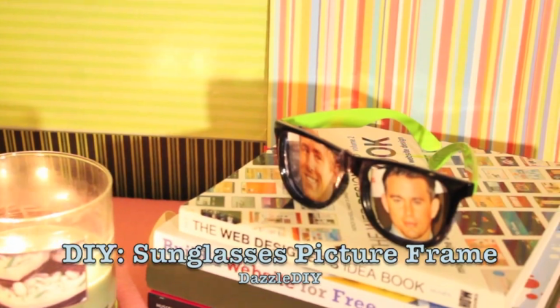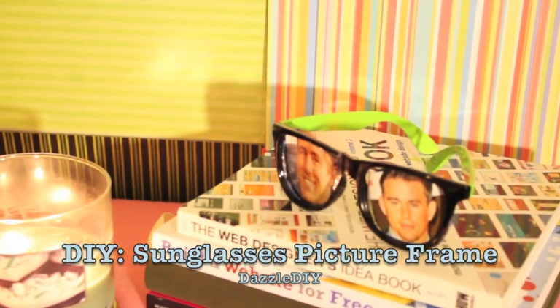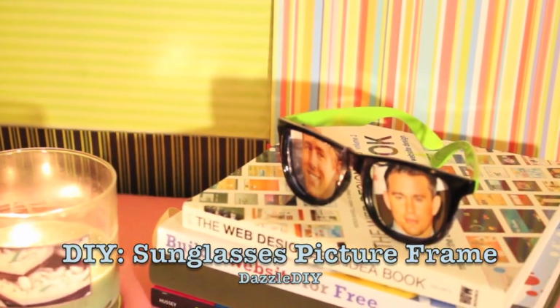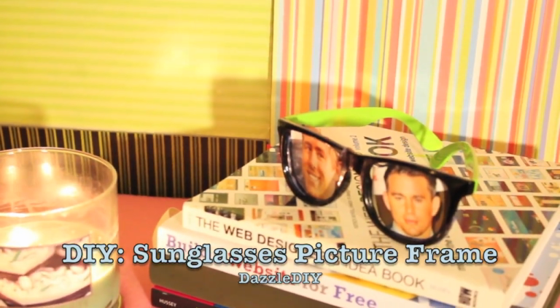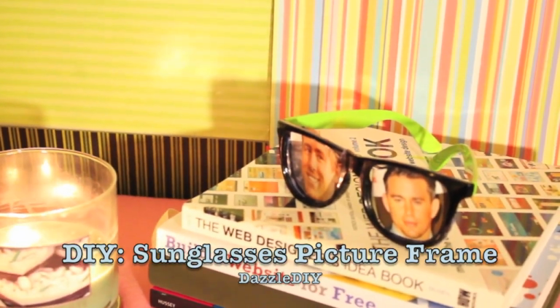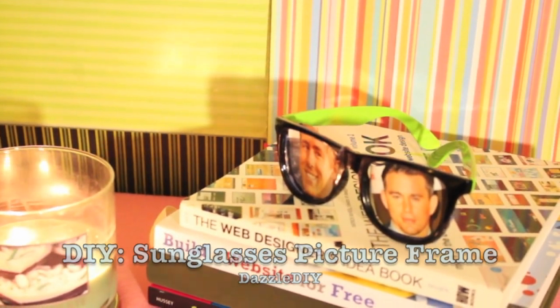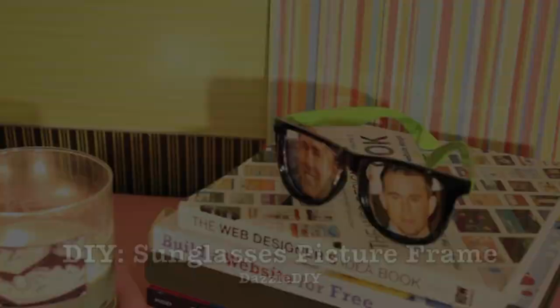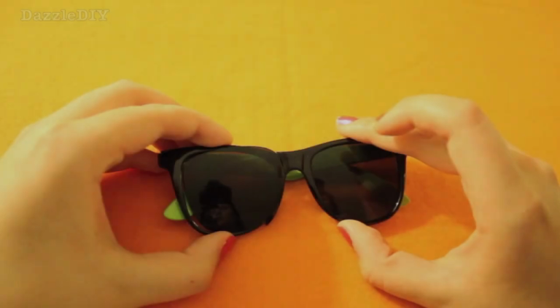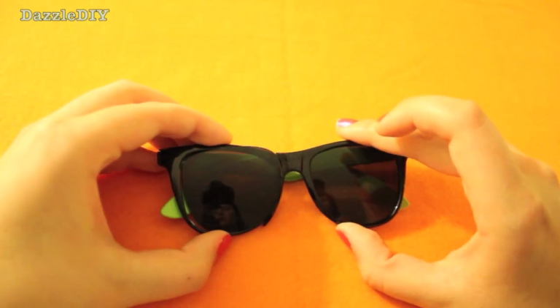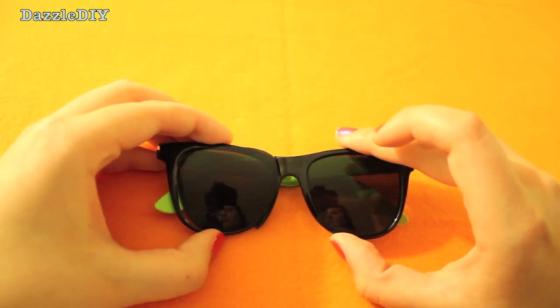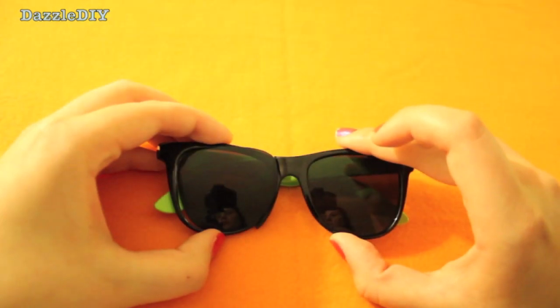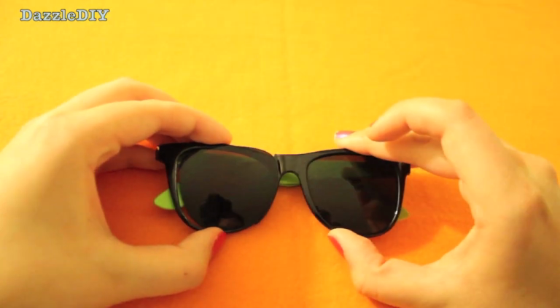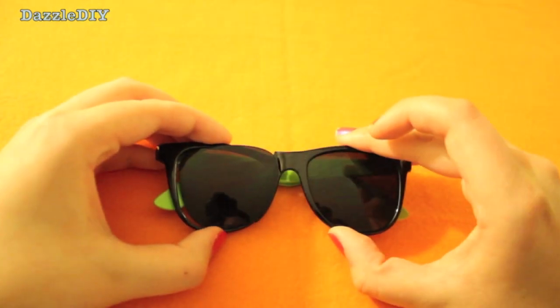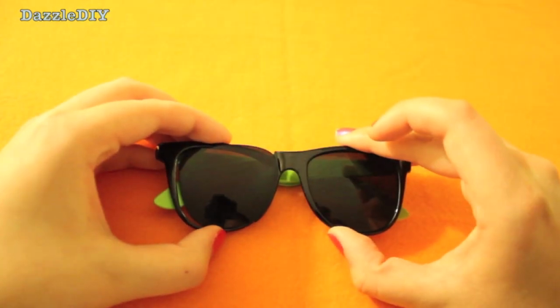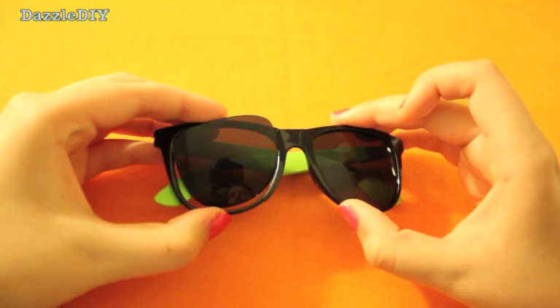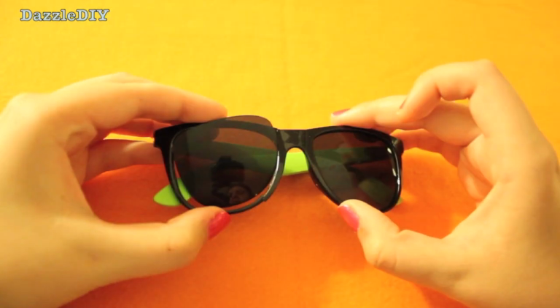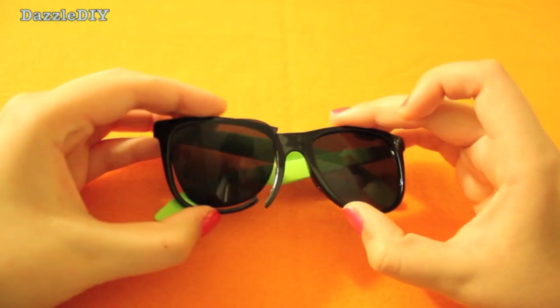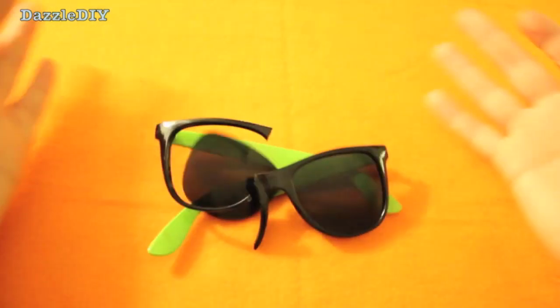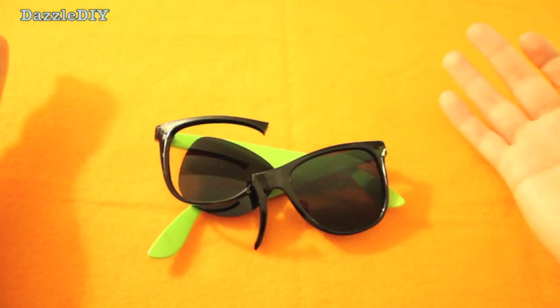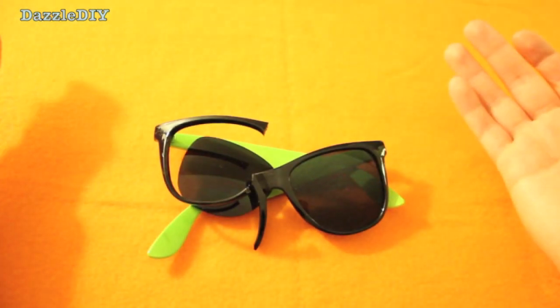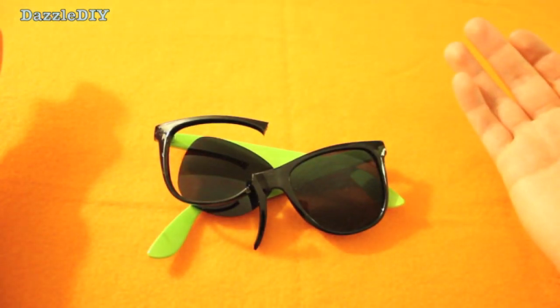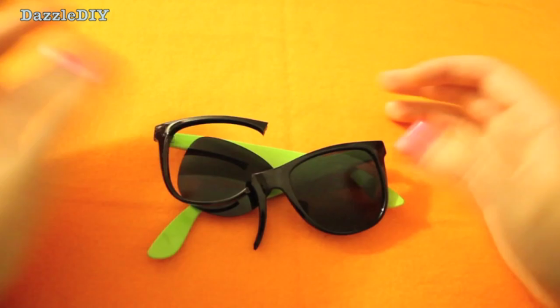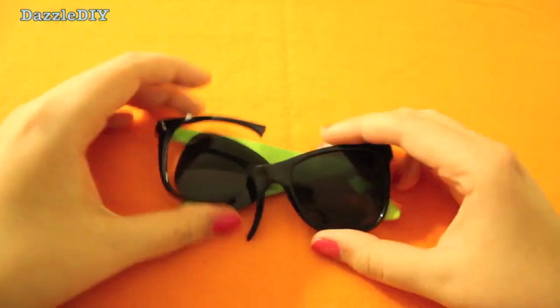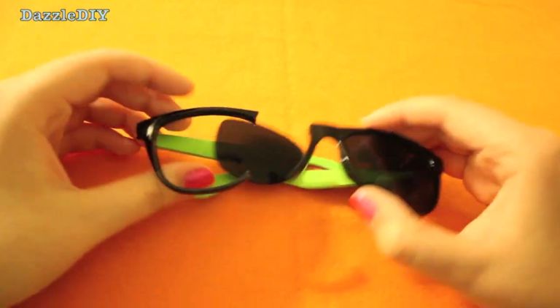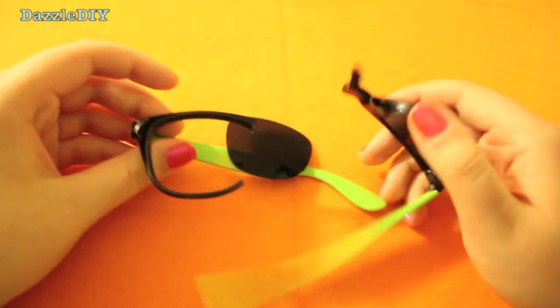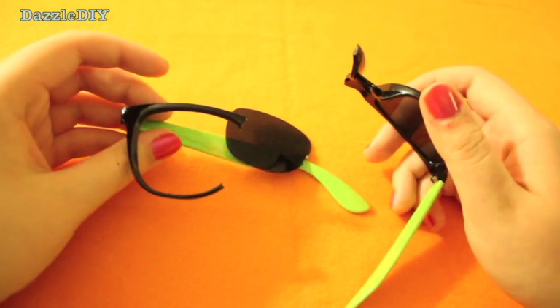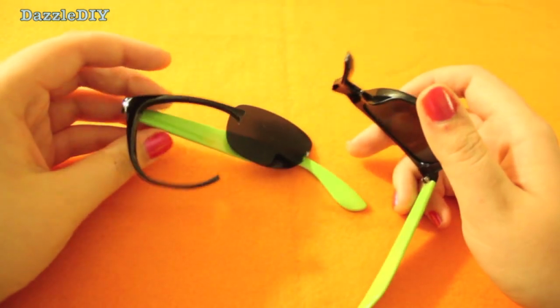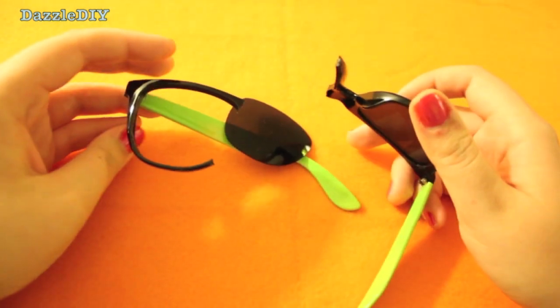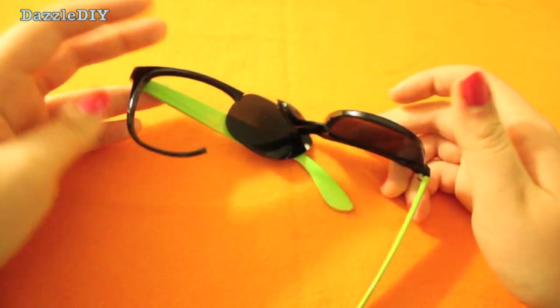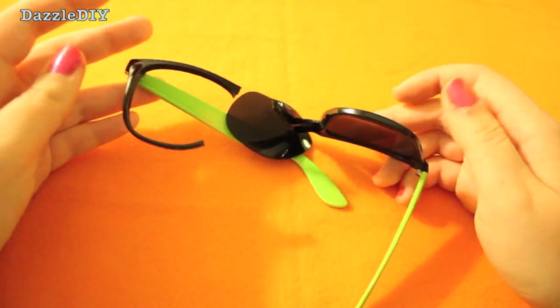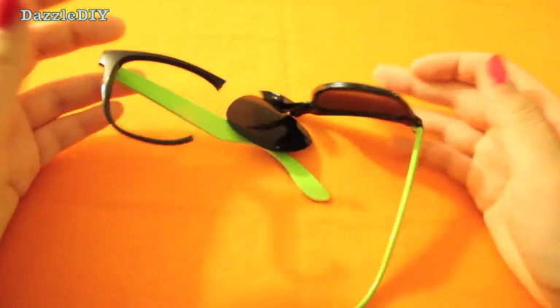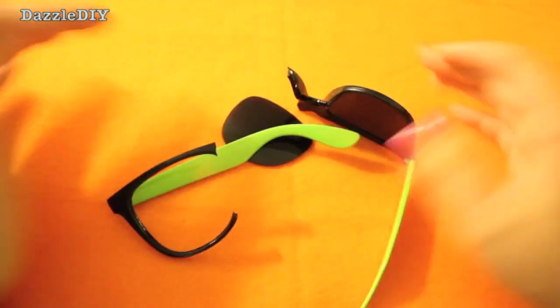To do this project you obviously need sunglasses. You can purchase new ones or recycle broken ones like I have.